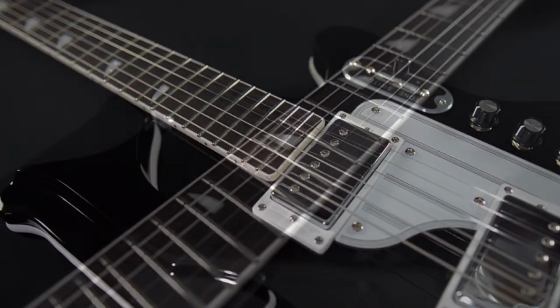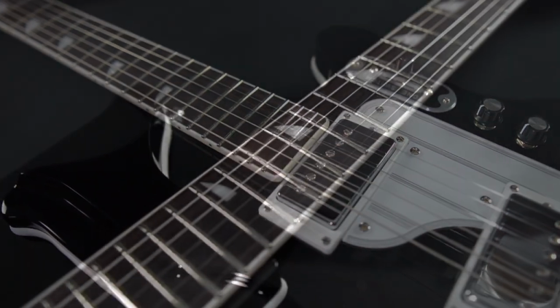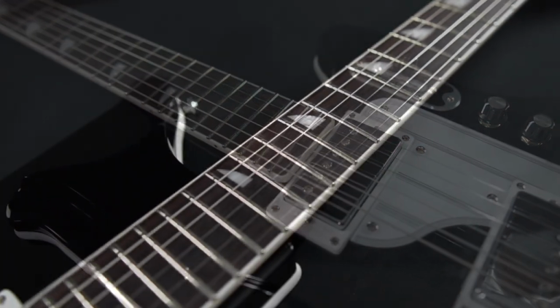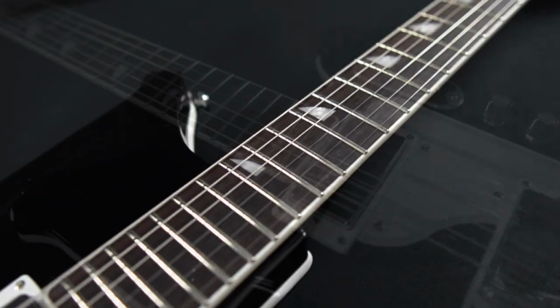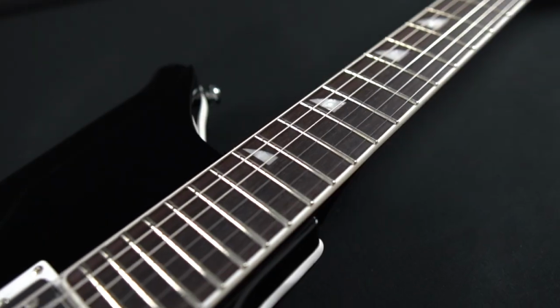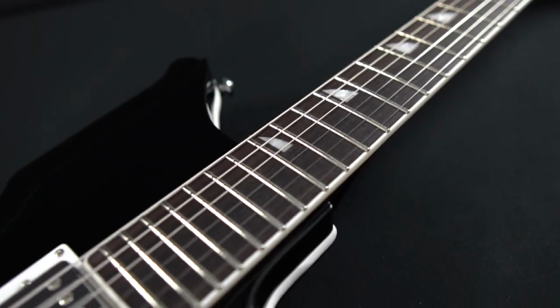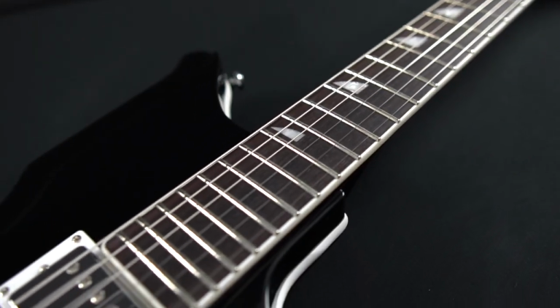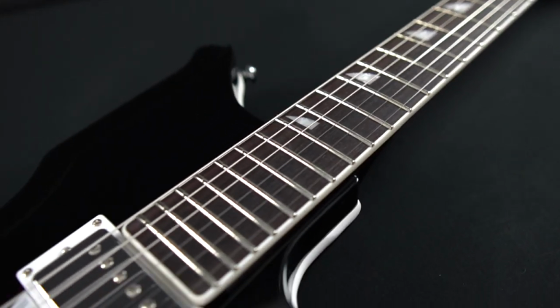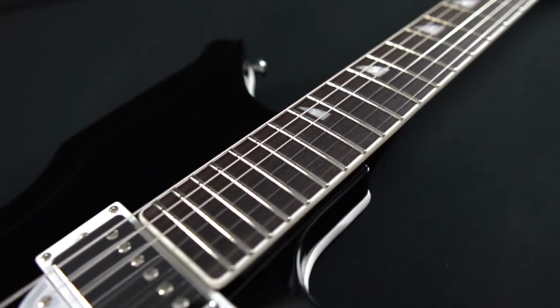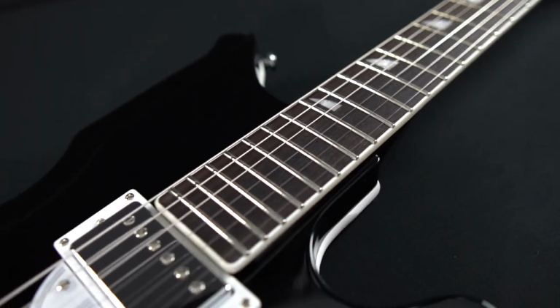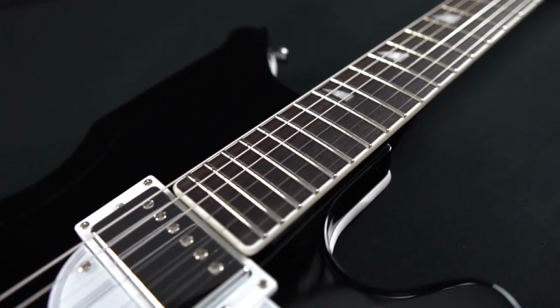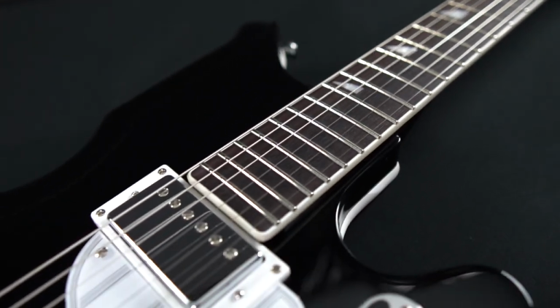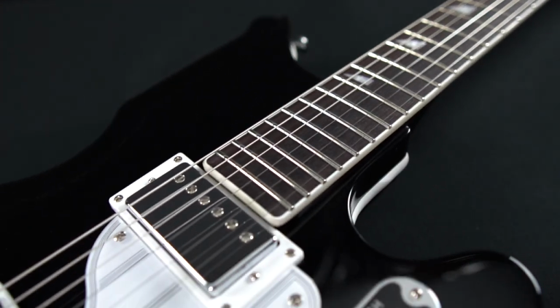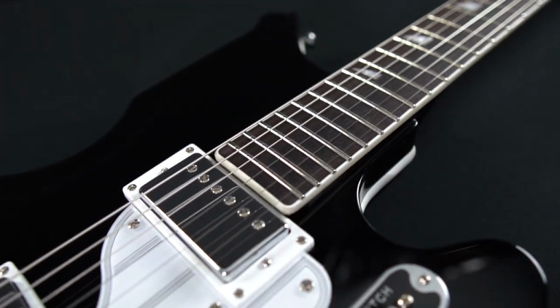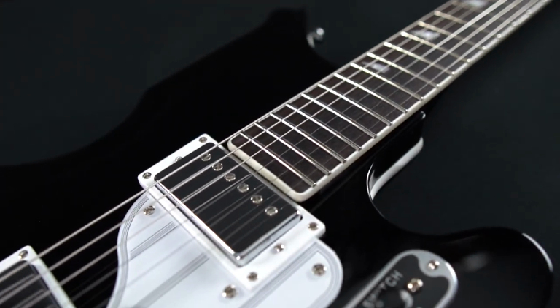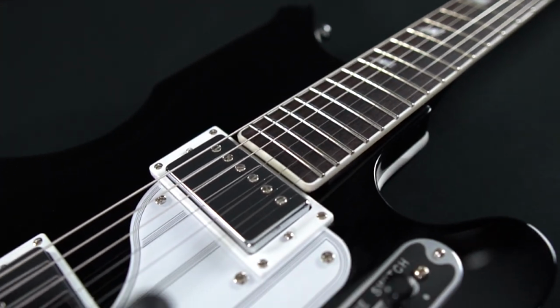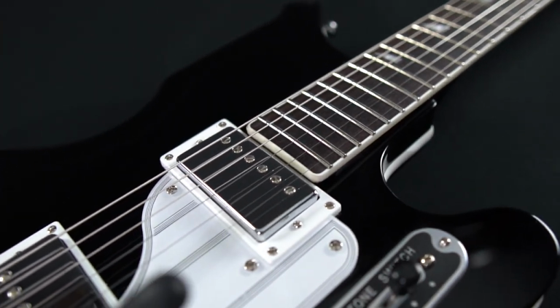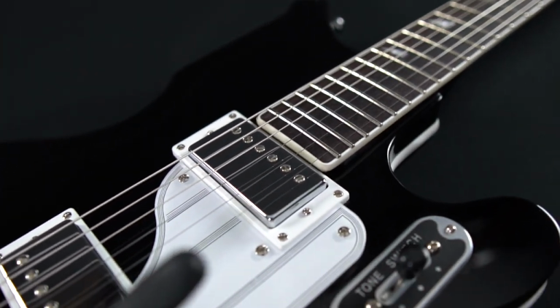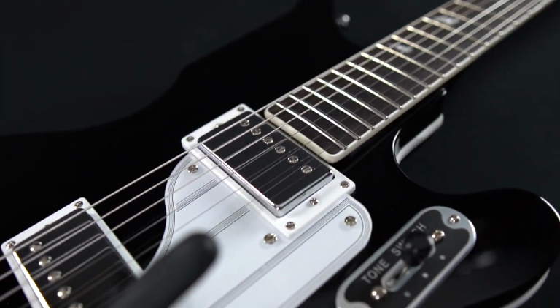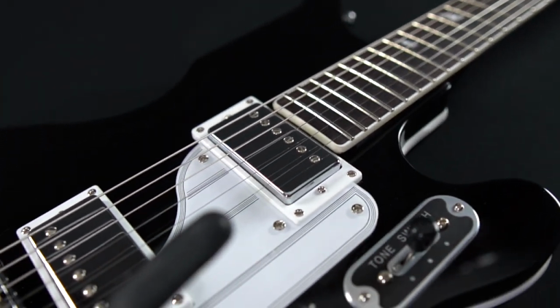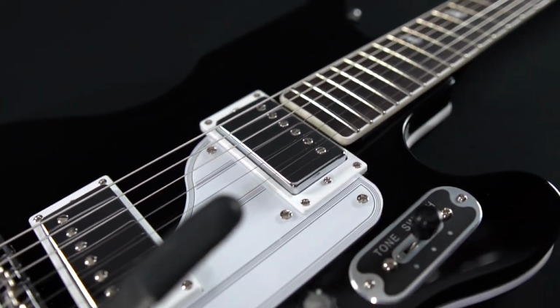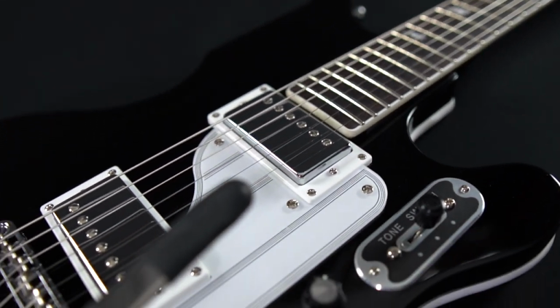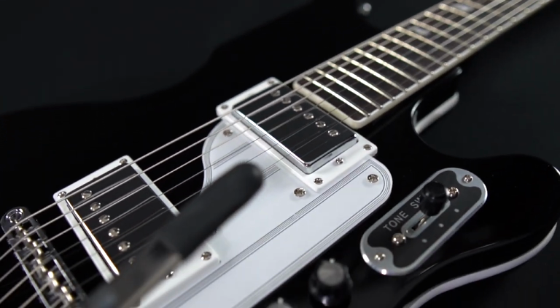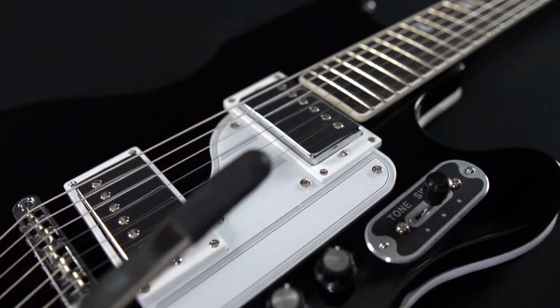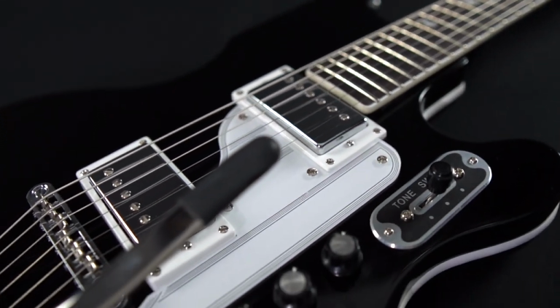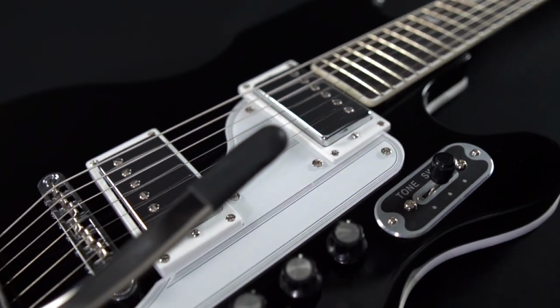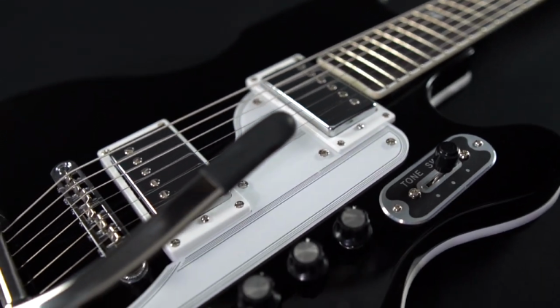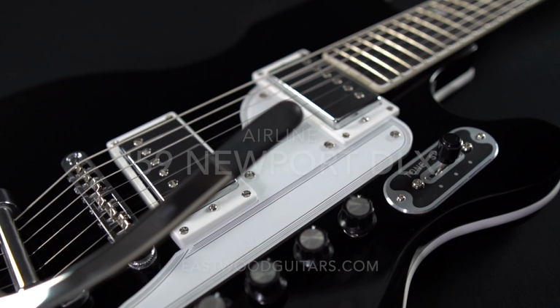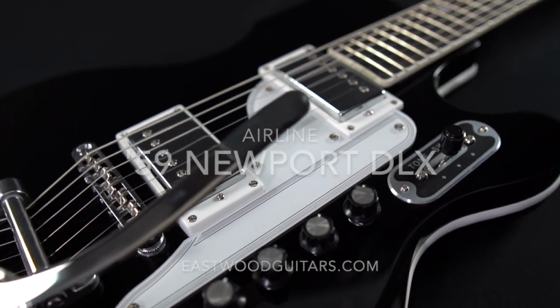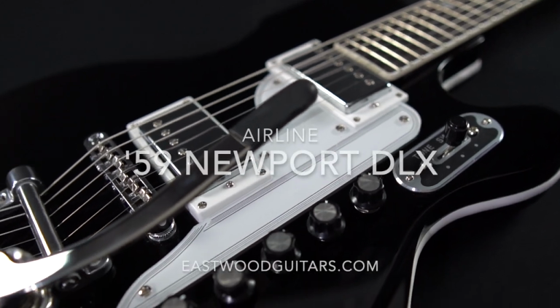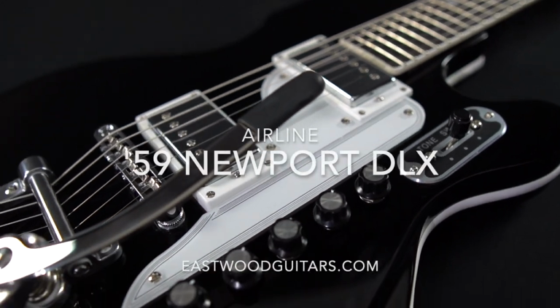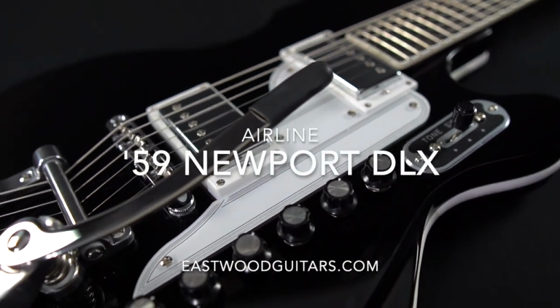Learn more about the 59 Newport Deluxe and place your order today at eastwoodguitars.com.